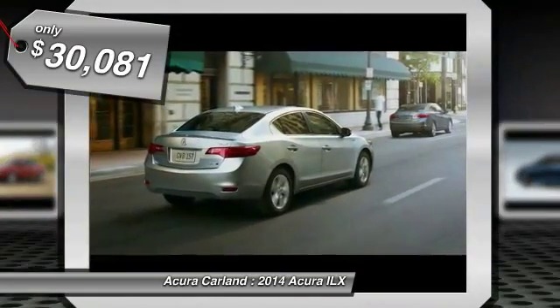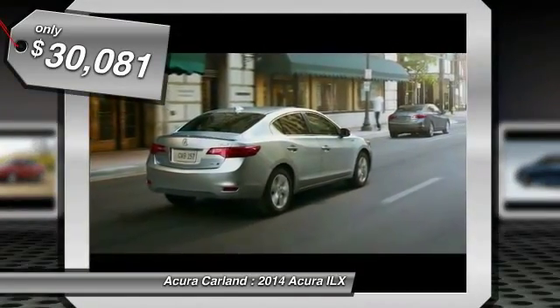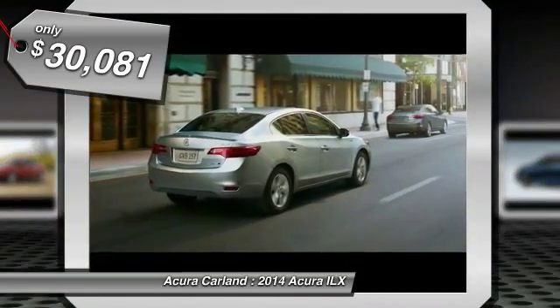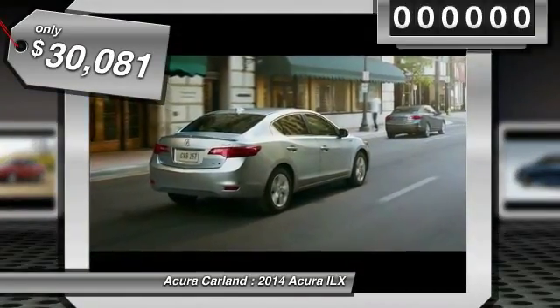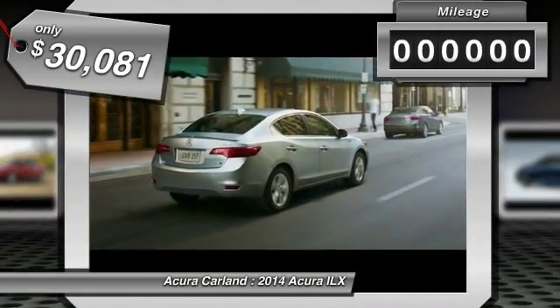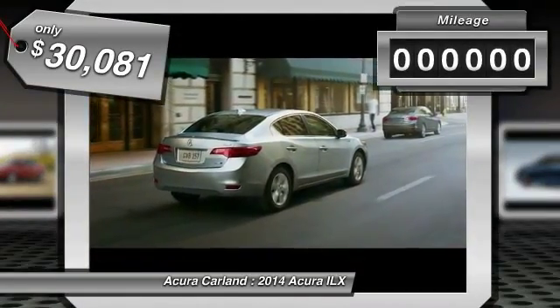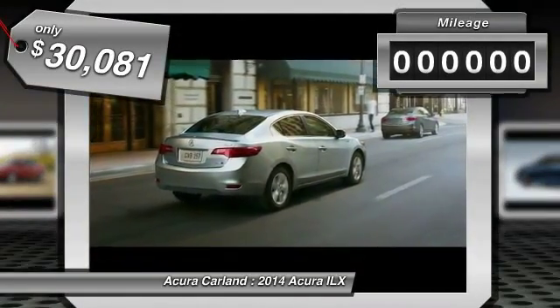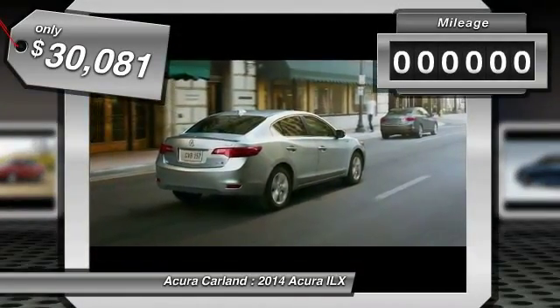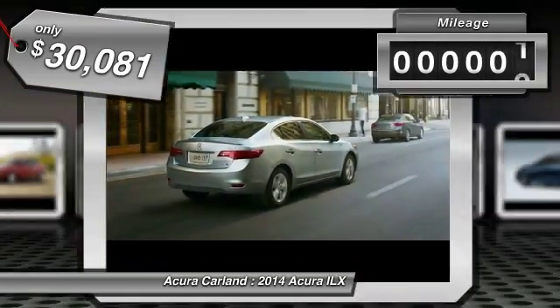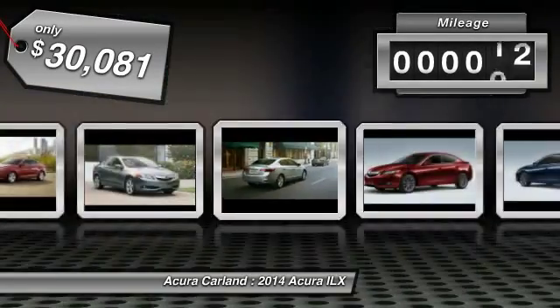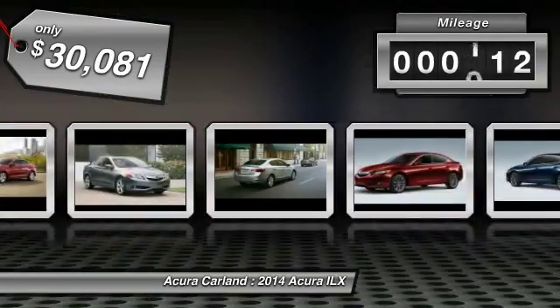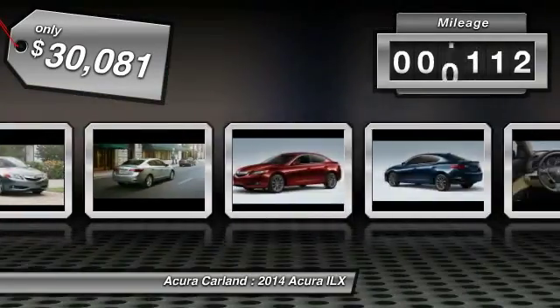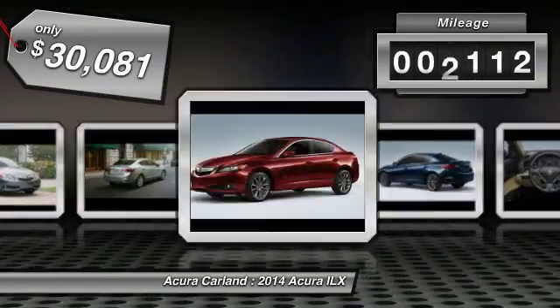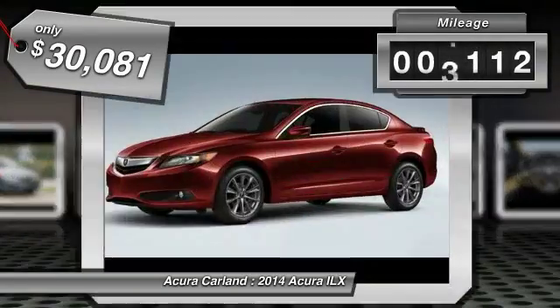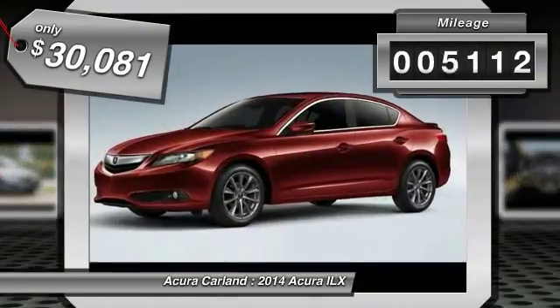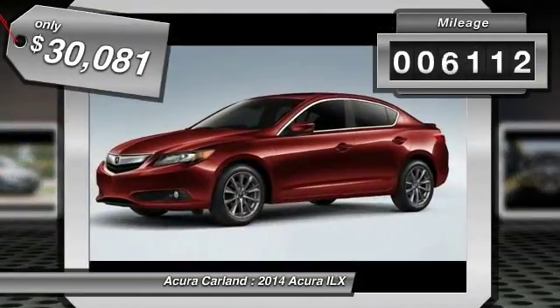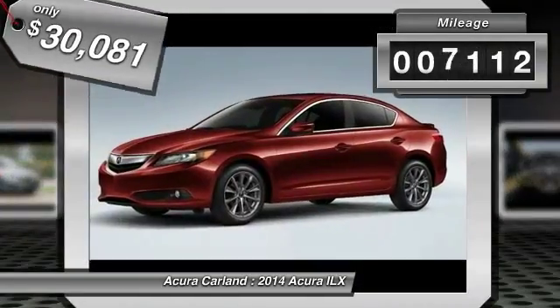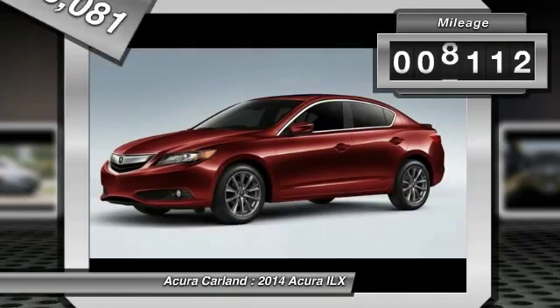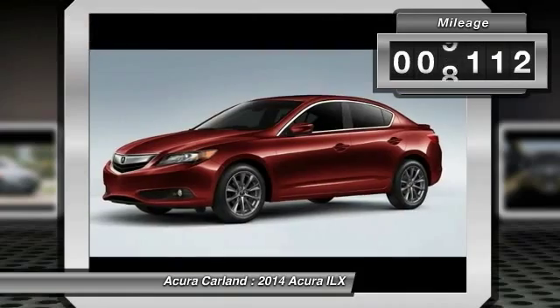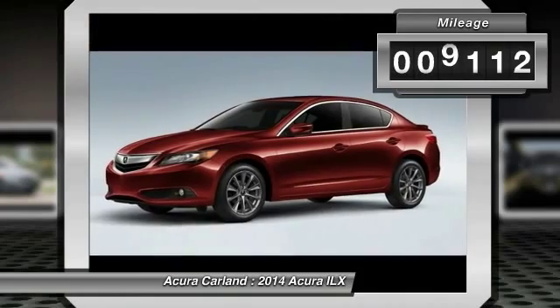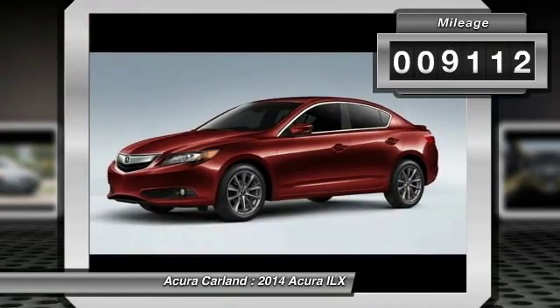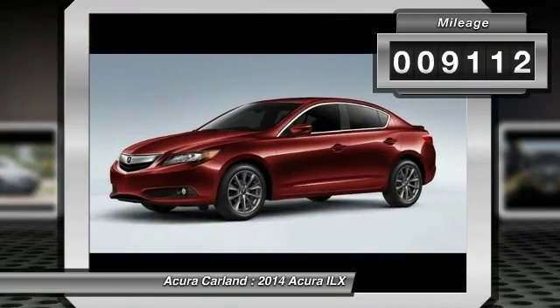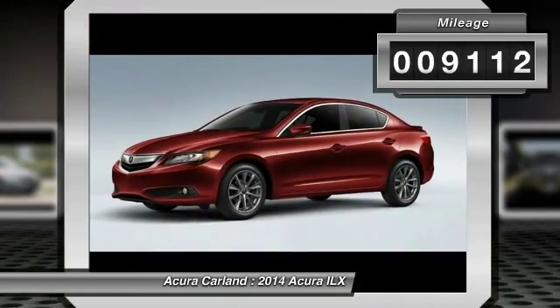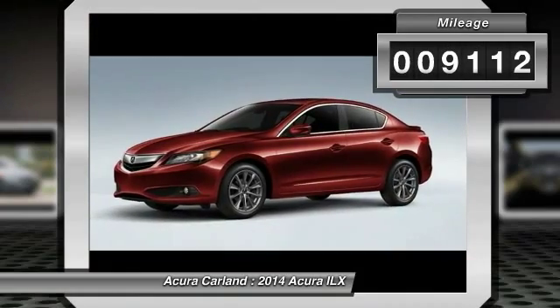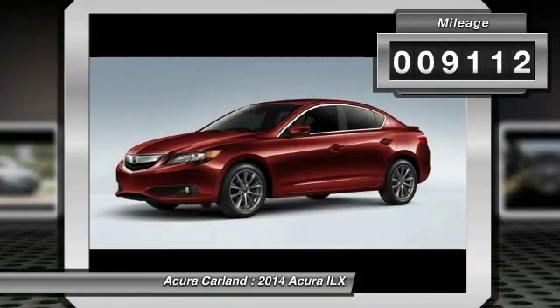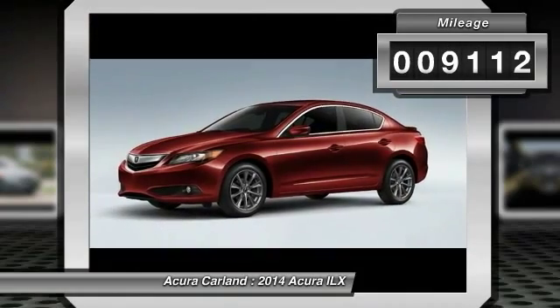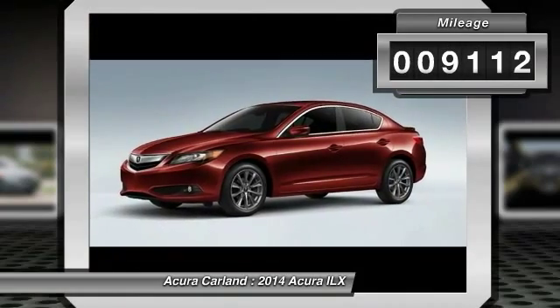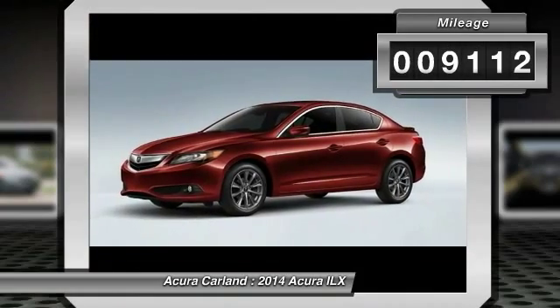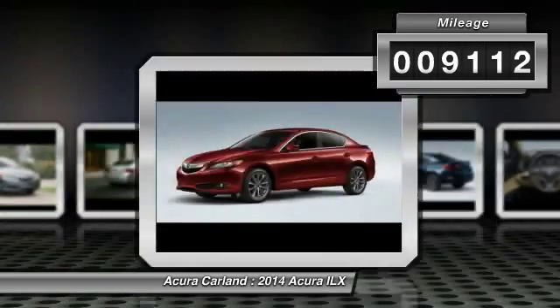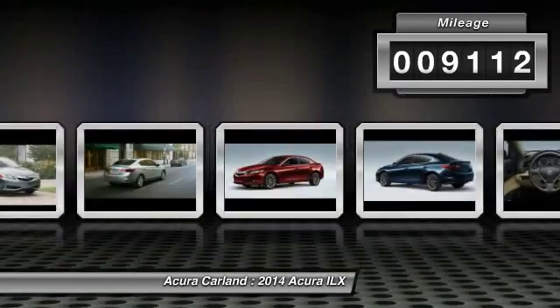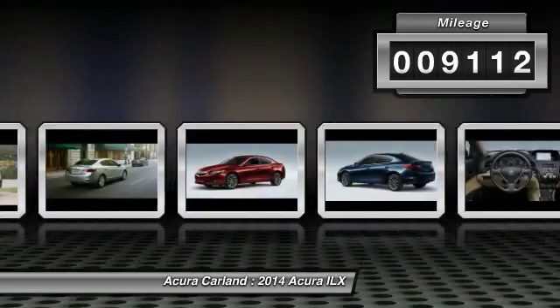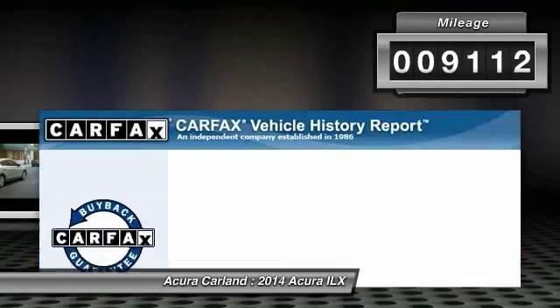This vehicle has less than 10,000 miles and qualifies for the Carfax buy-back guarantee.